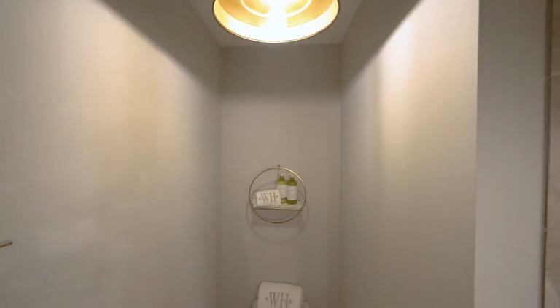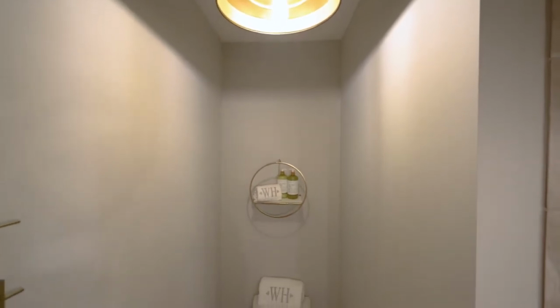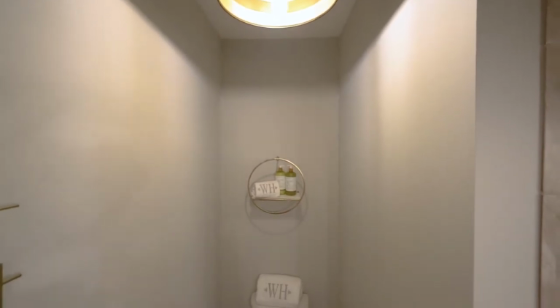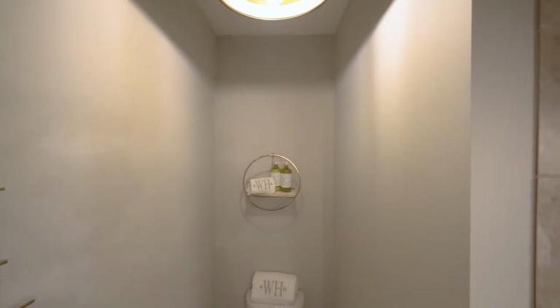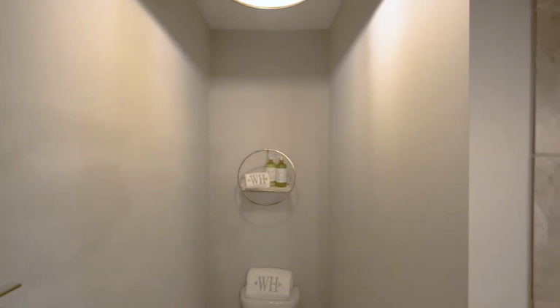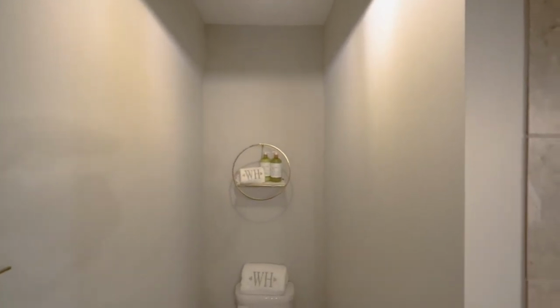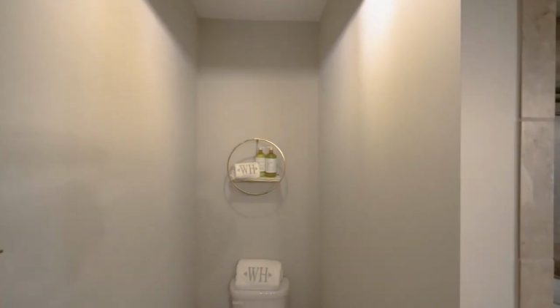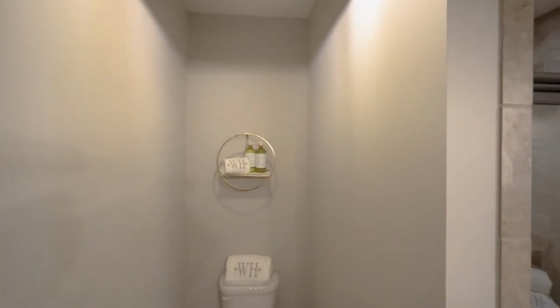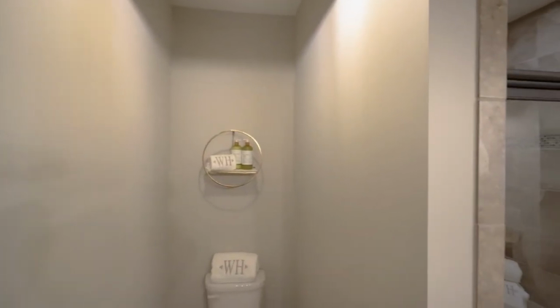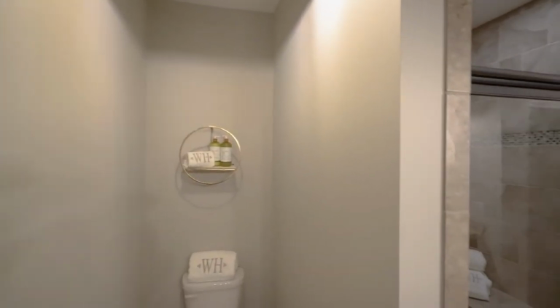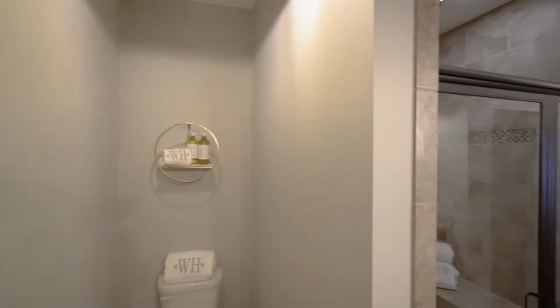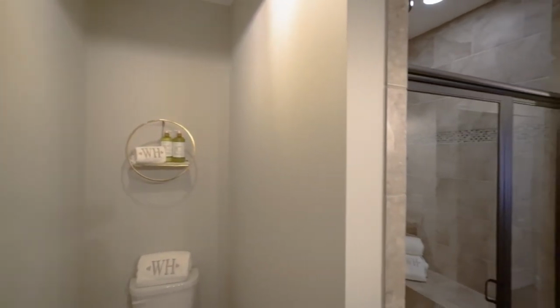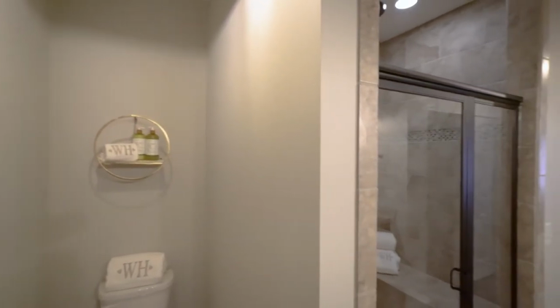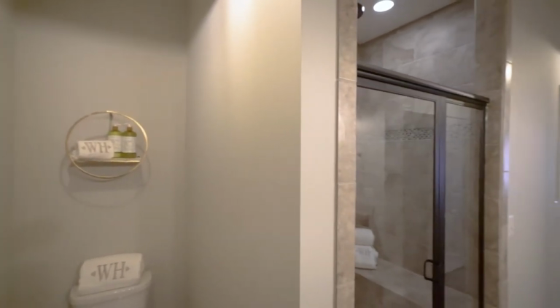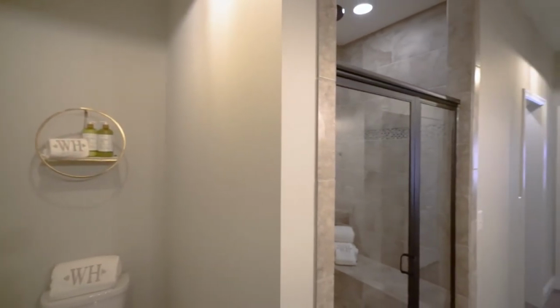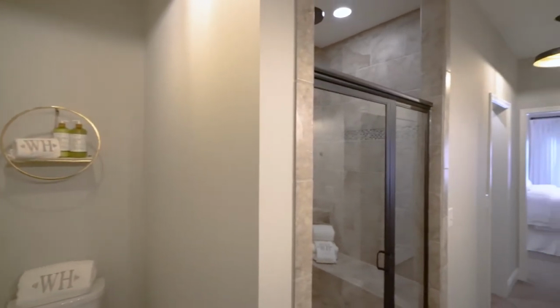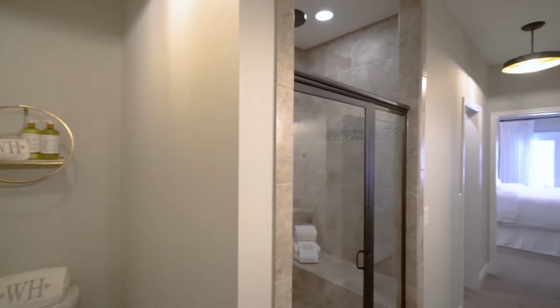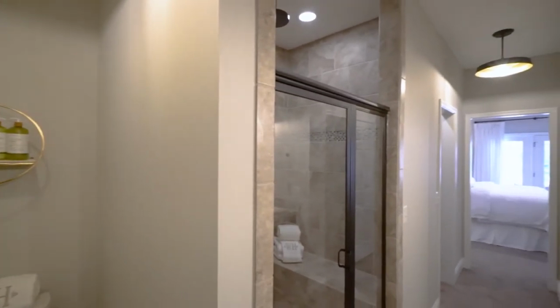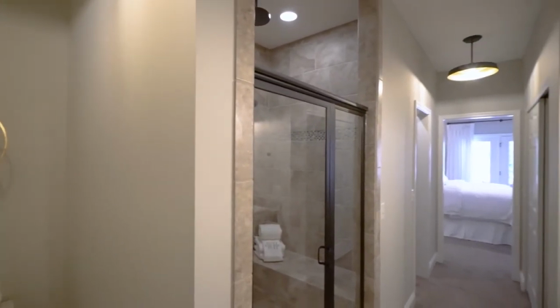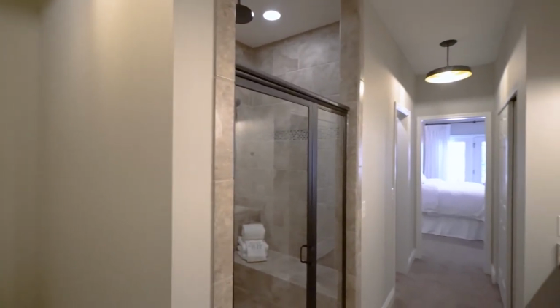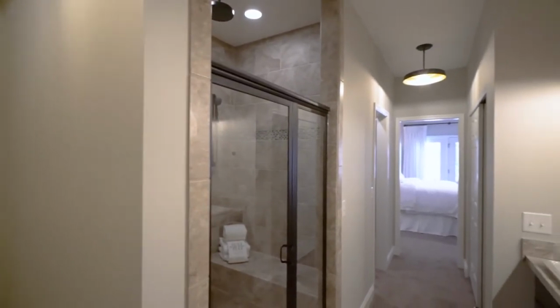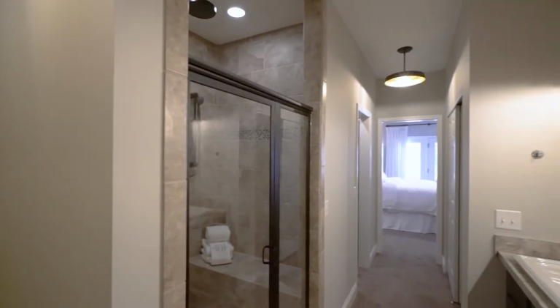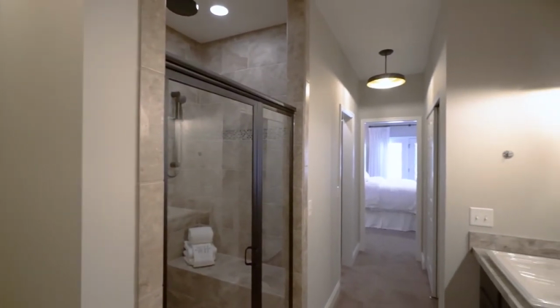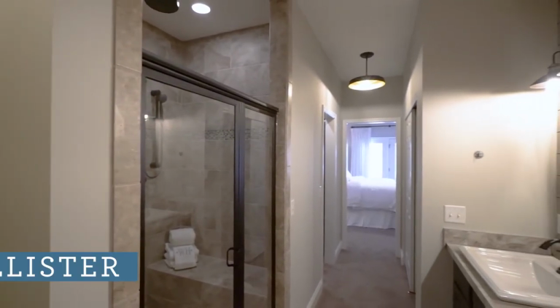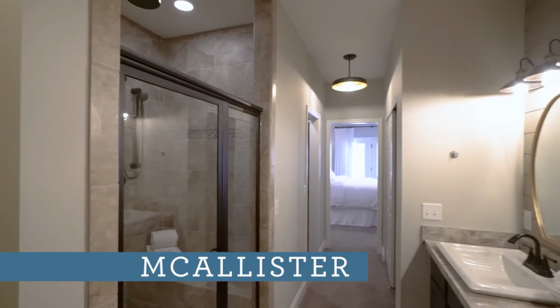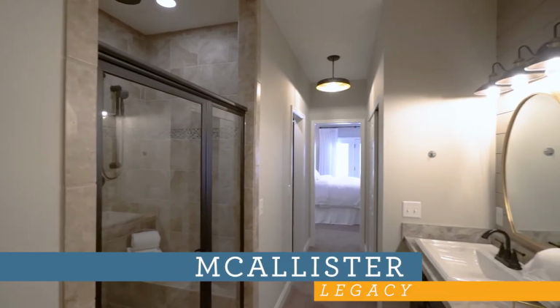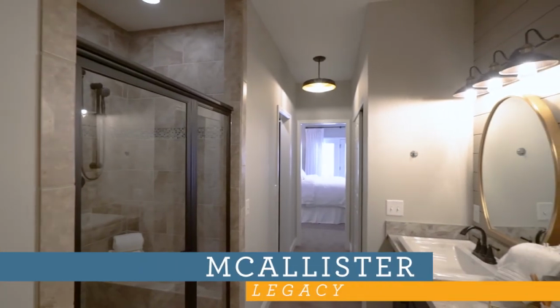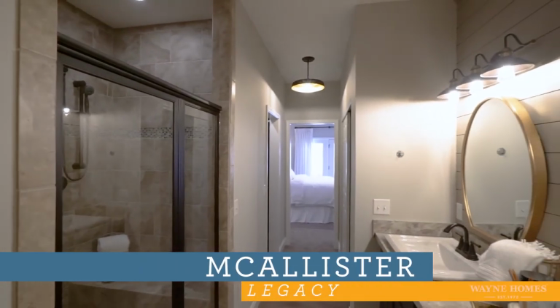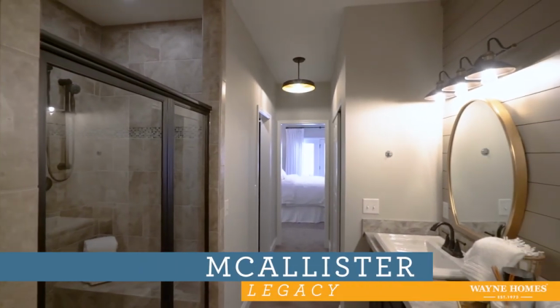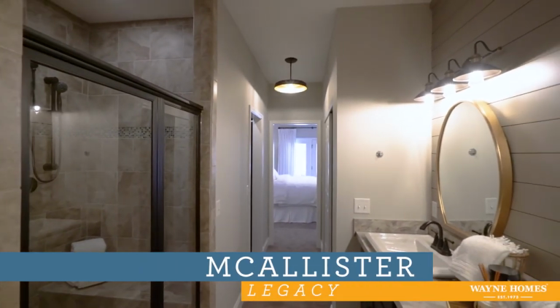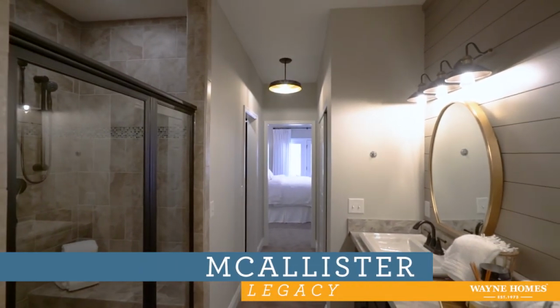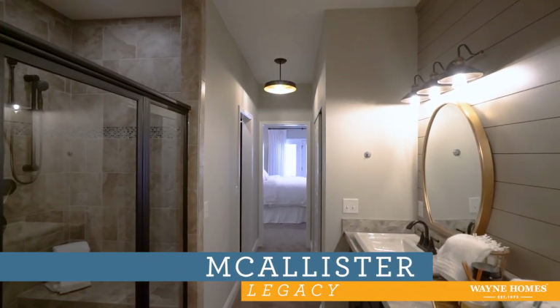Thank you so much for joining us on this tour of the Macalester Legacy owner's suite at the Akron Medina Model Center.